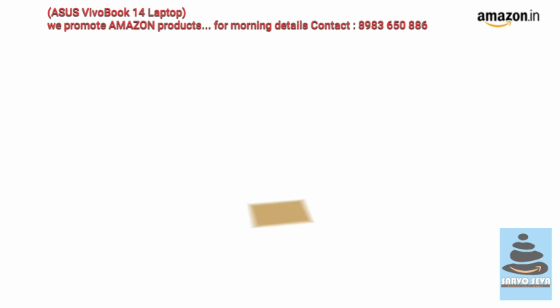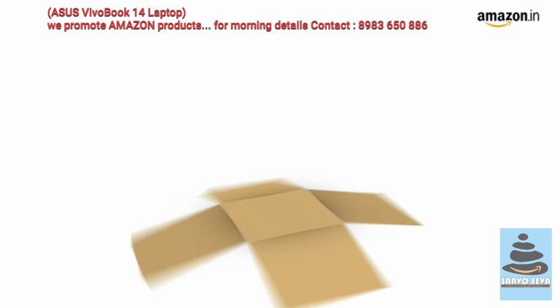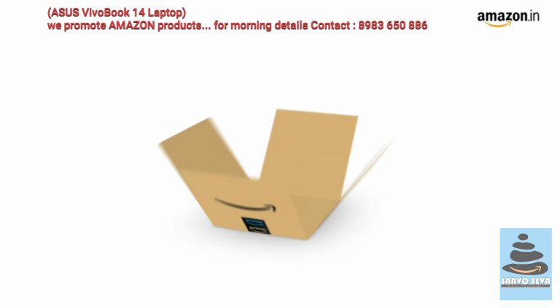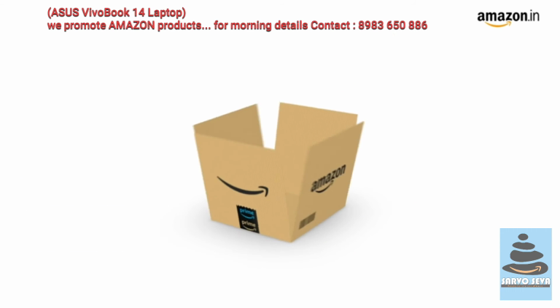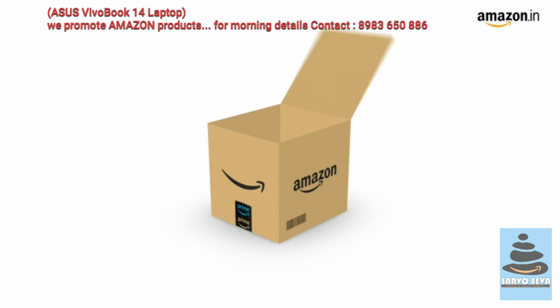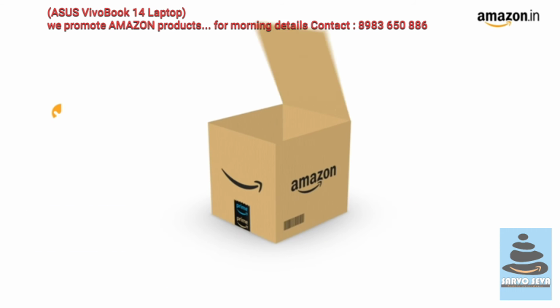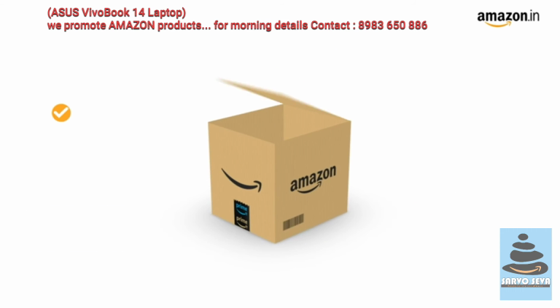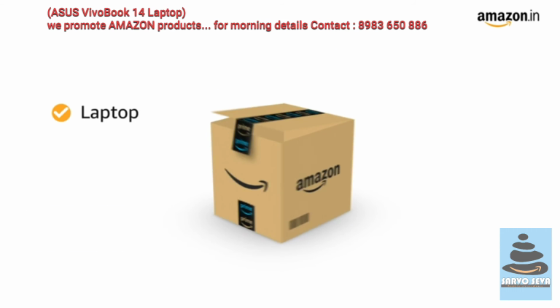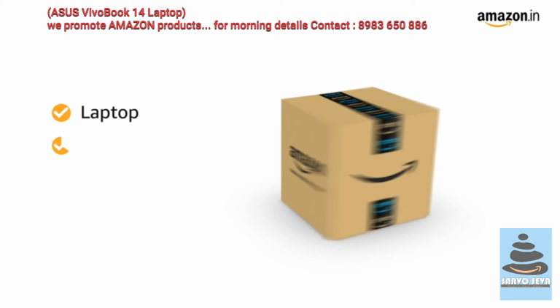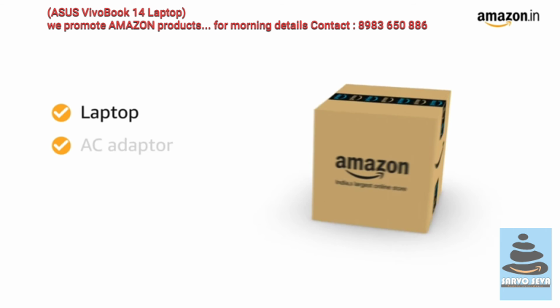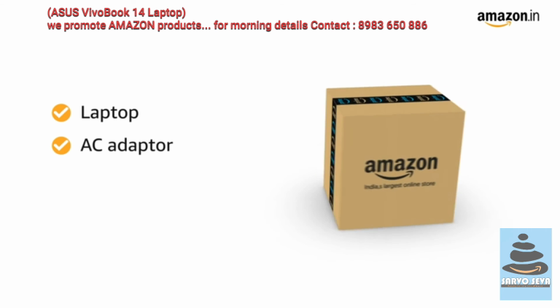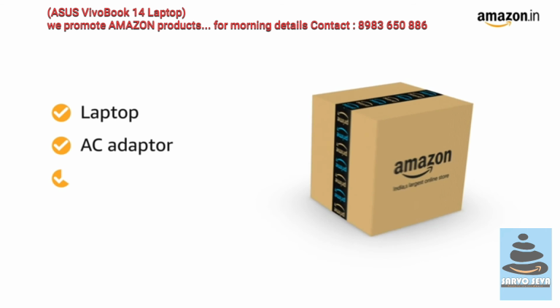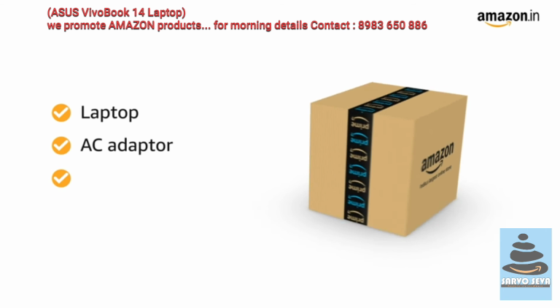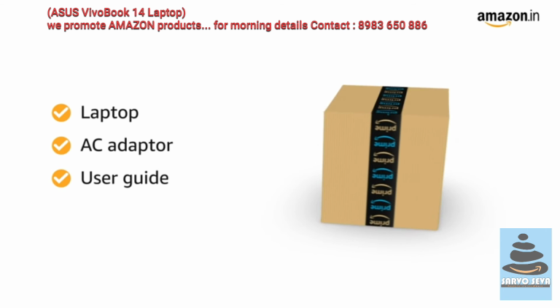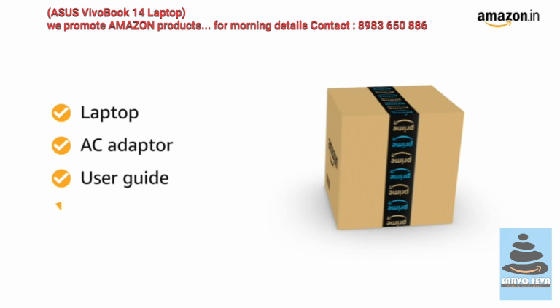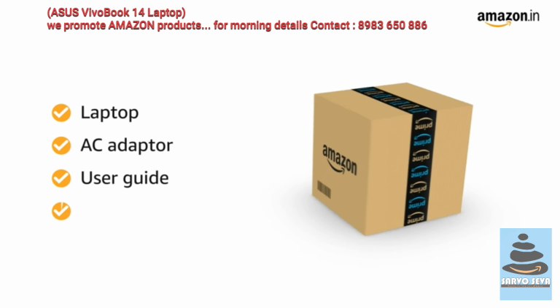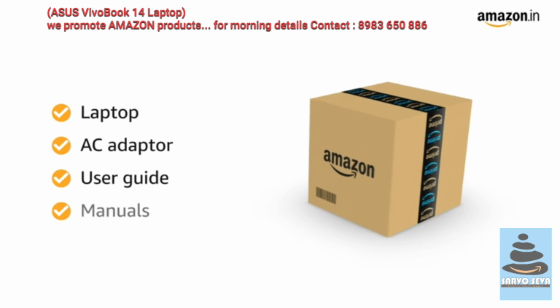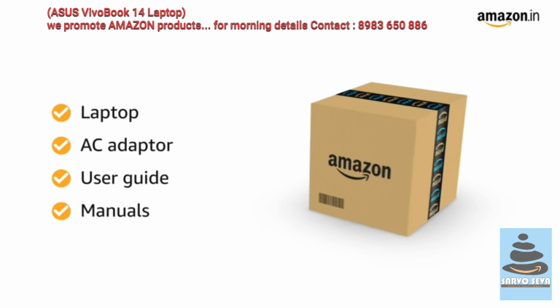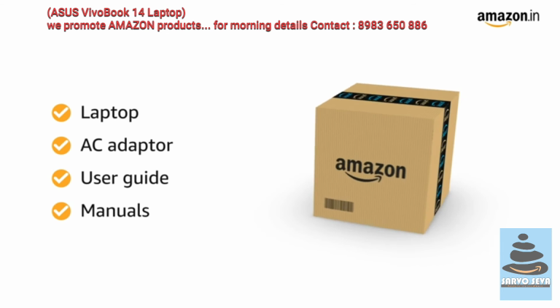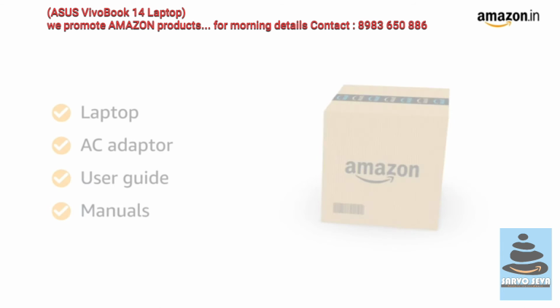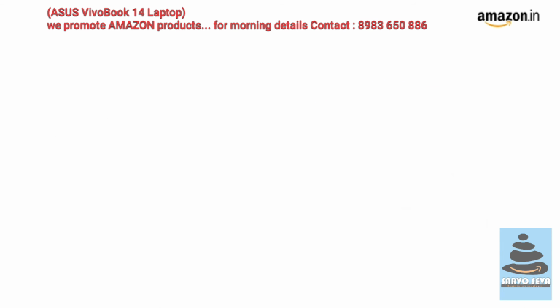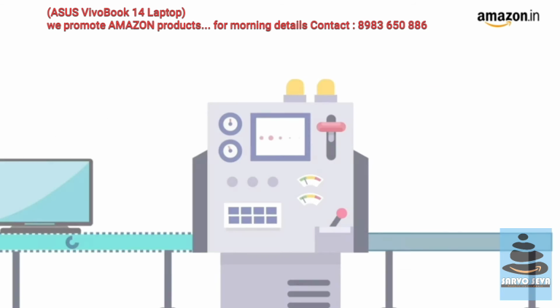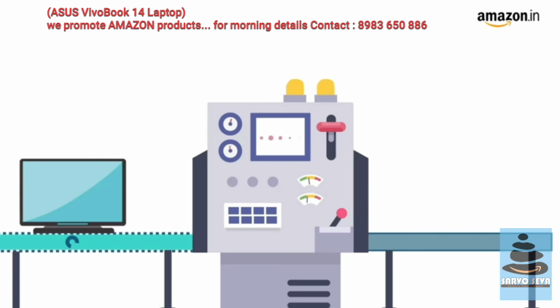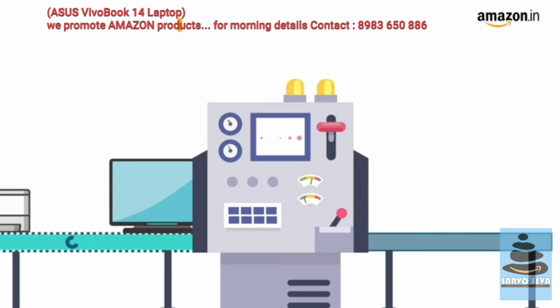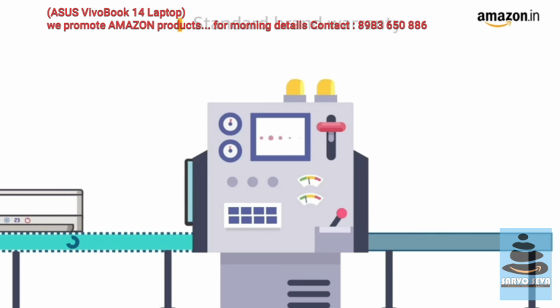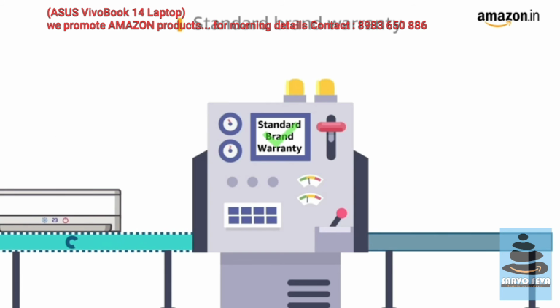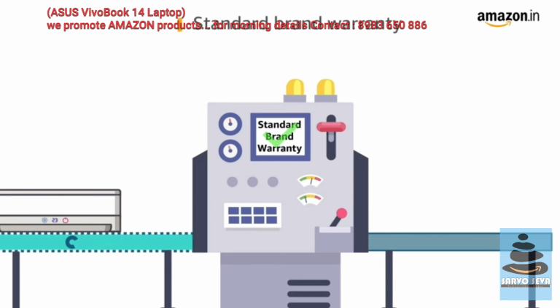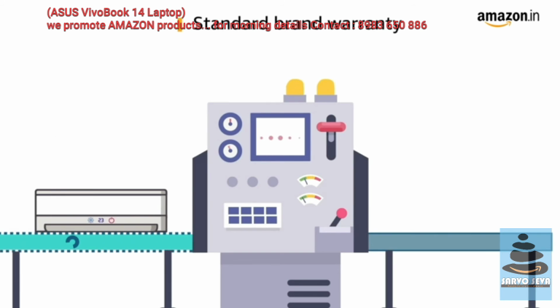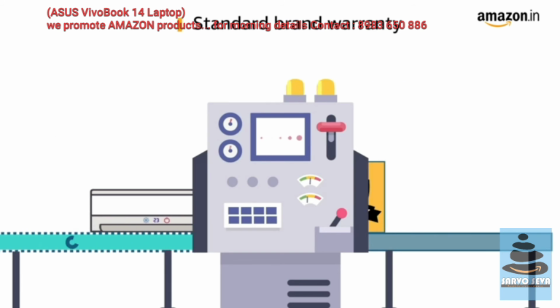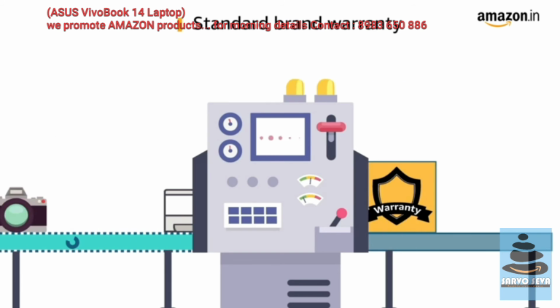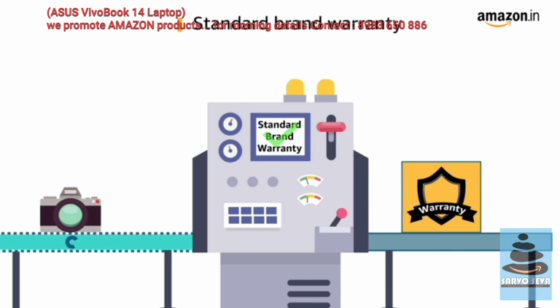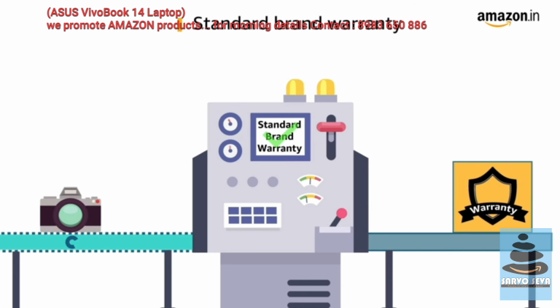Inside the box you will find the laptop, AC adapter, user guide and manuals. This laptop comes with standard brand warranty.